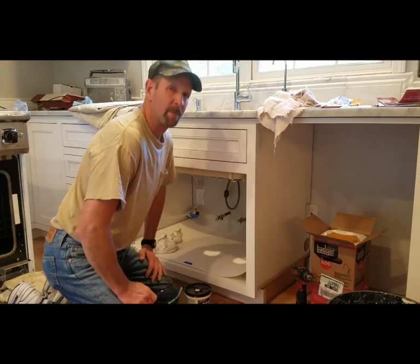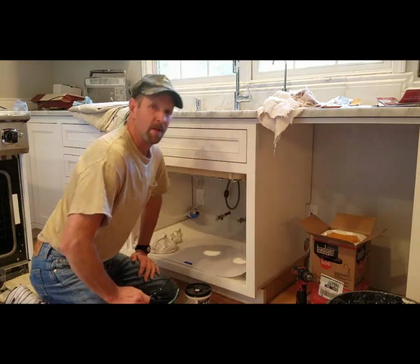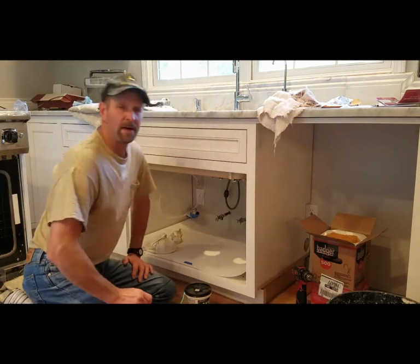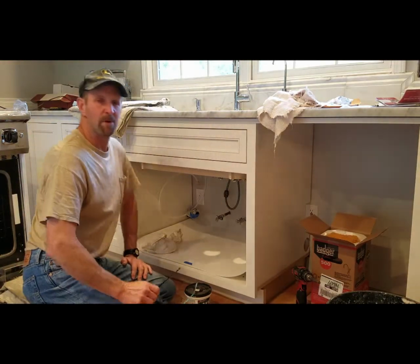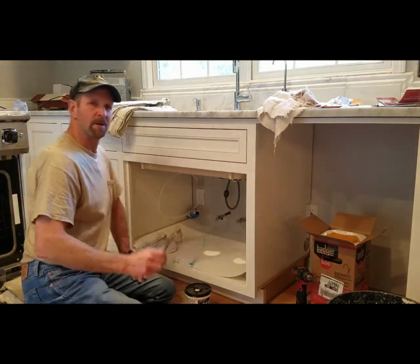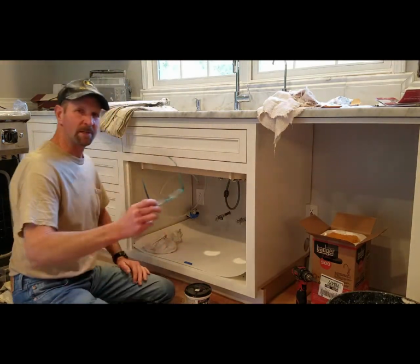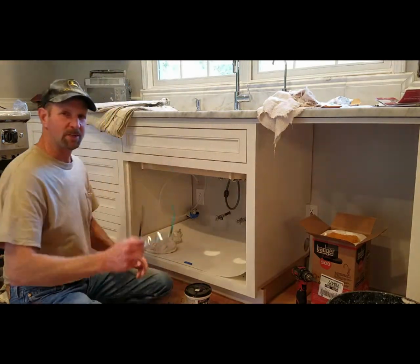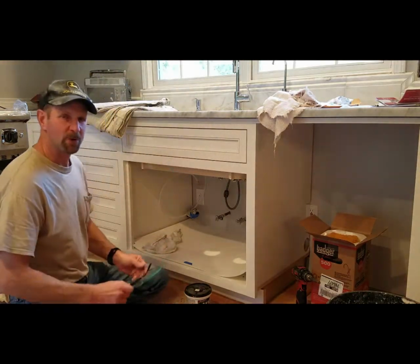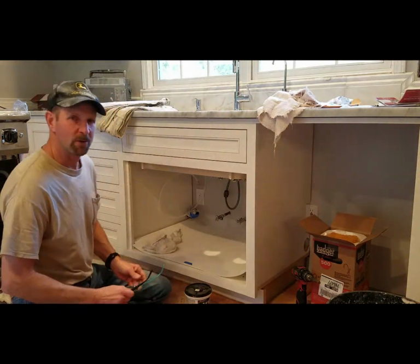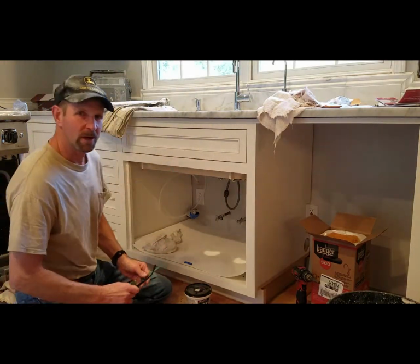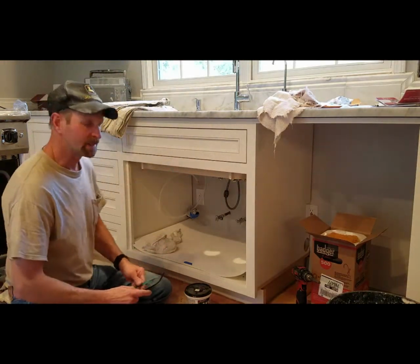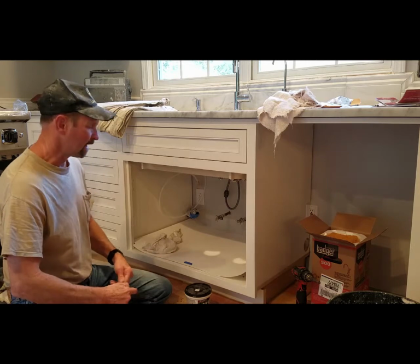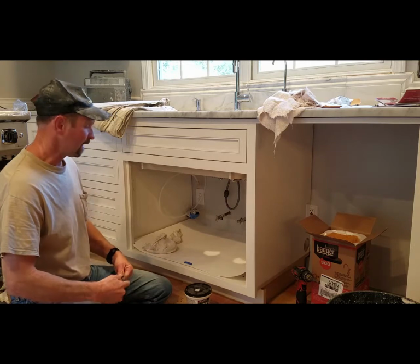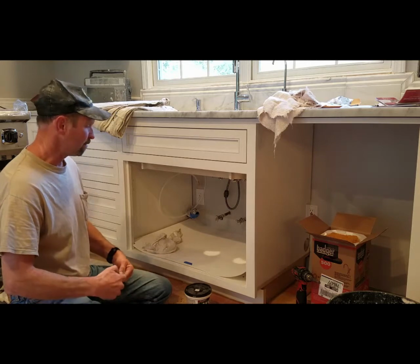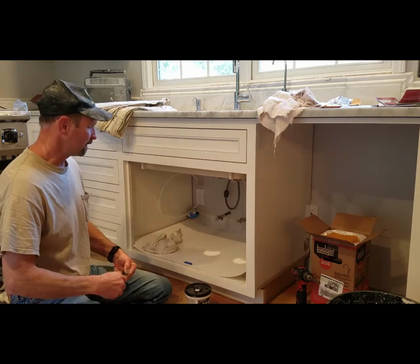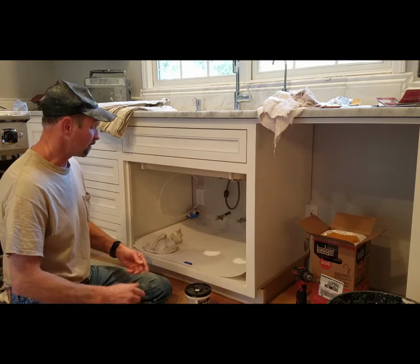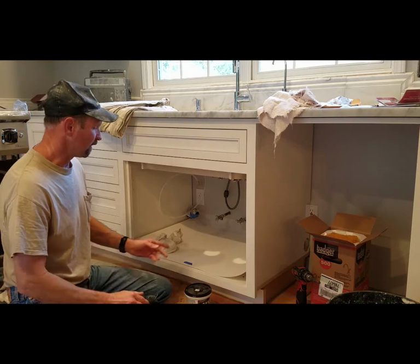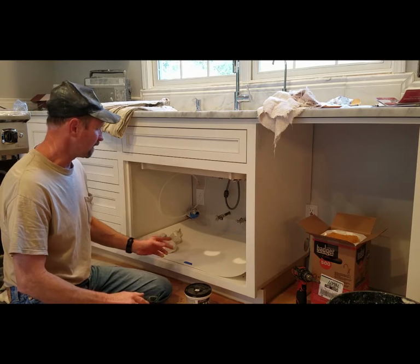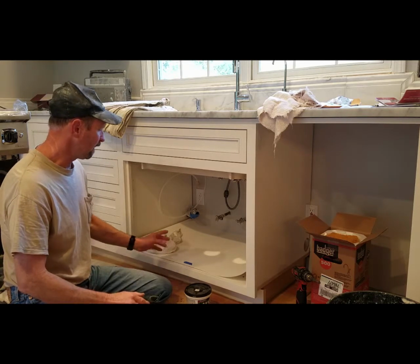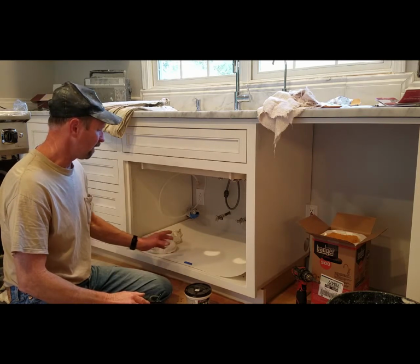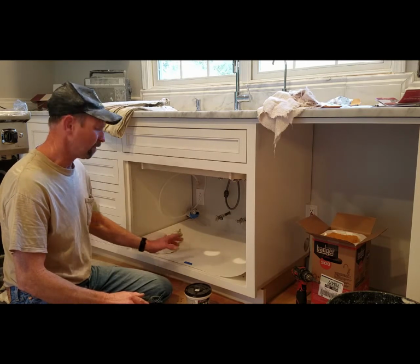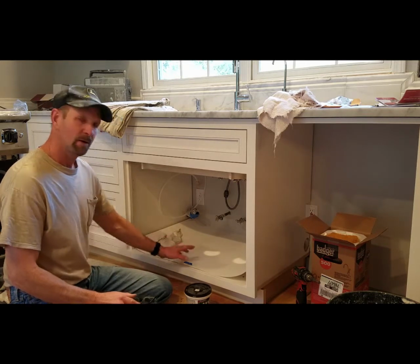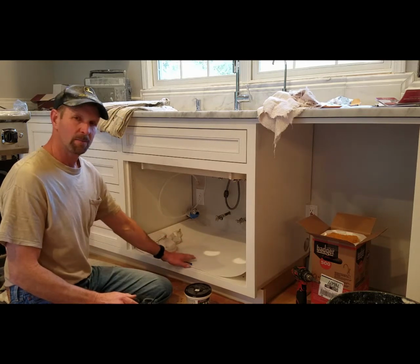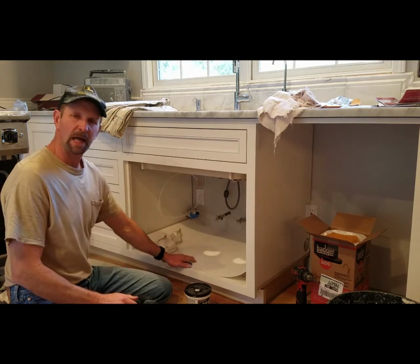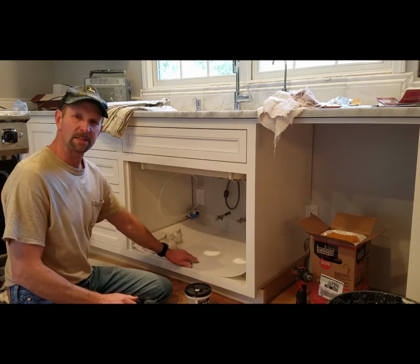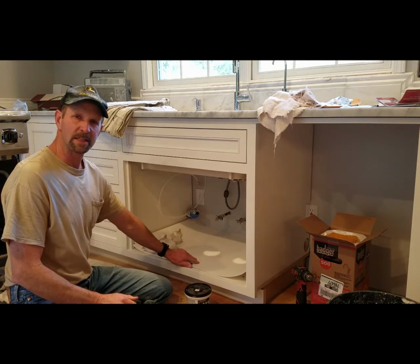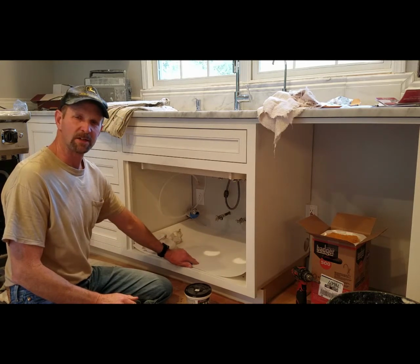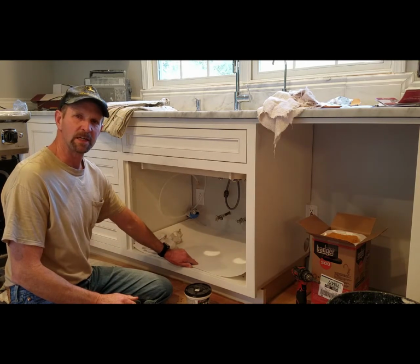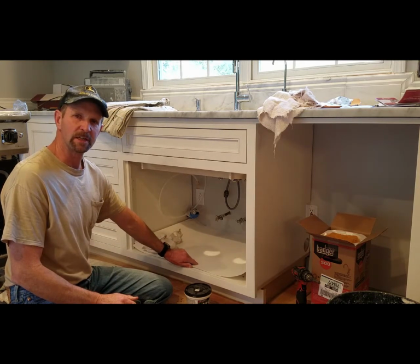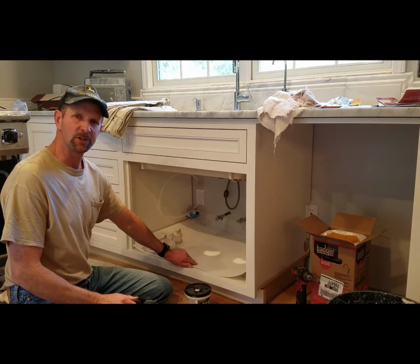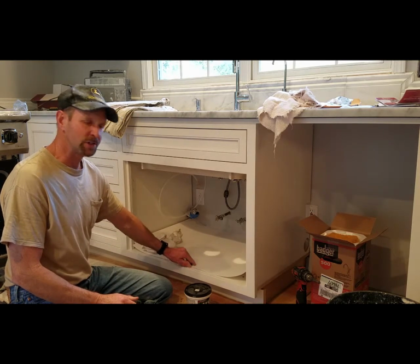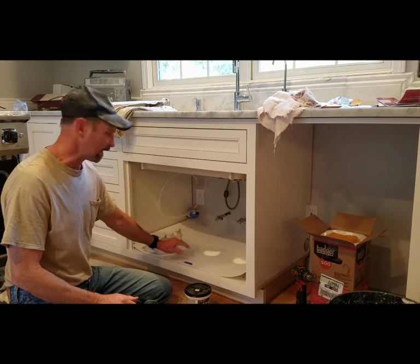Hi, I'm Mark. I'm The Kitchen Pro. Today I'm installing plastic underneath the kitchen sink.